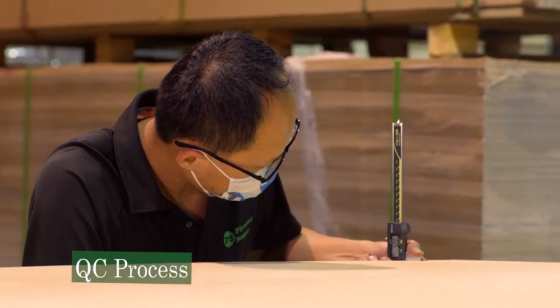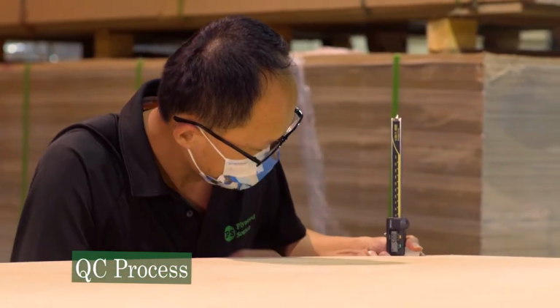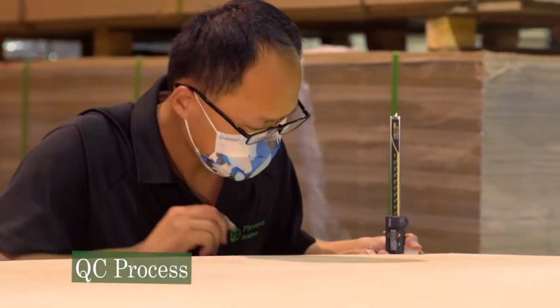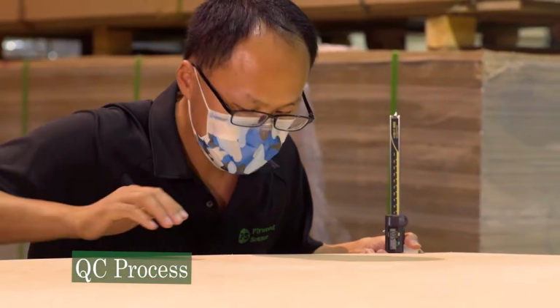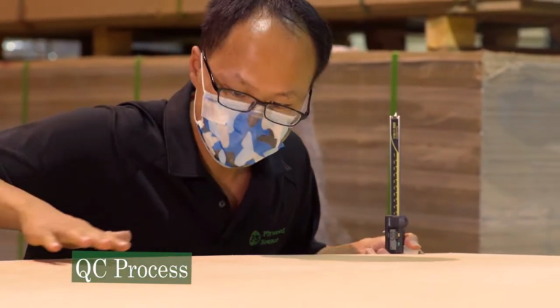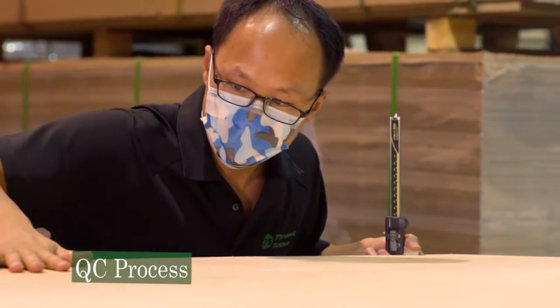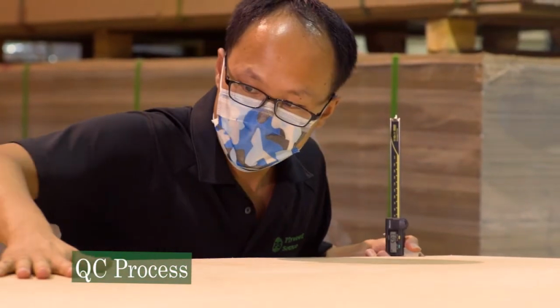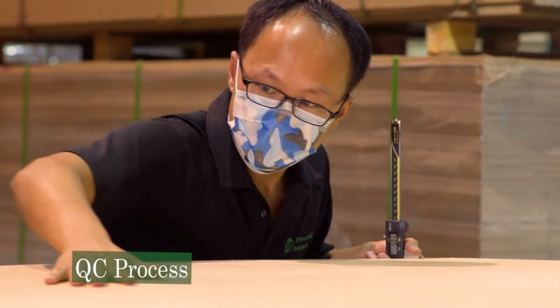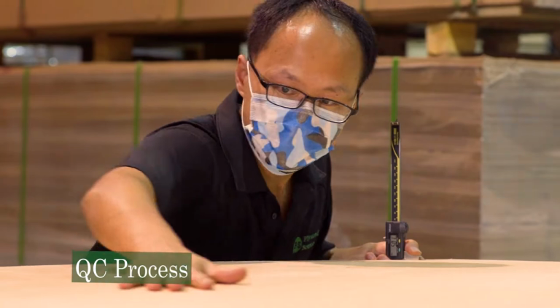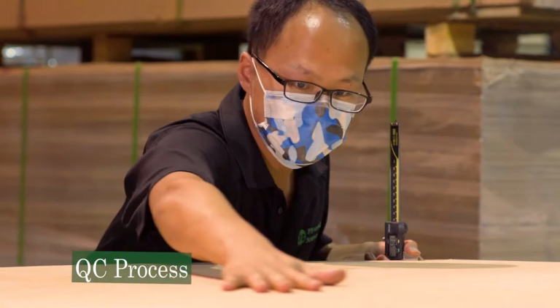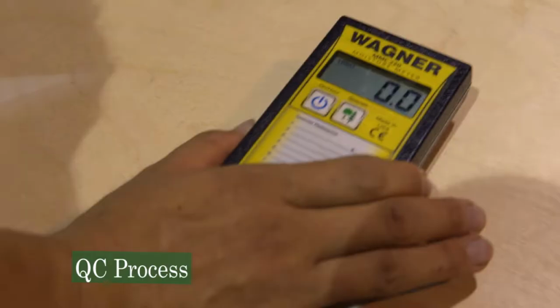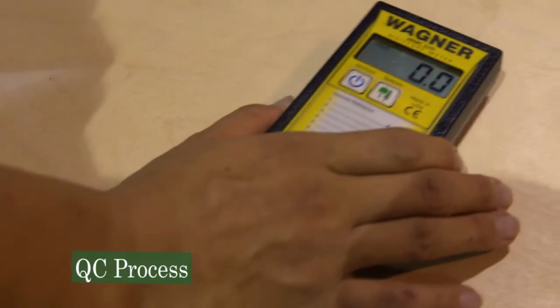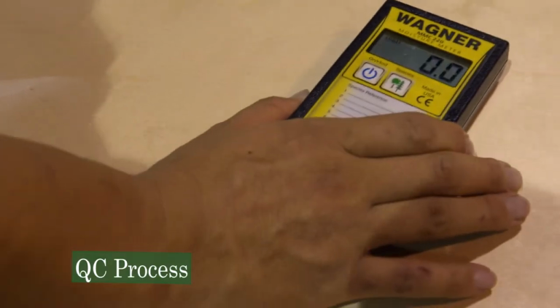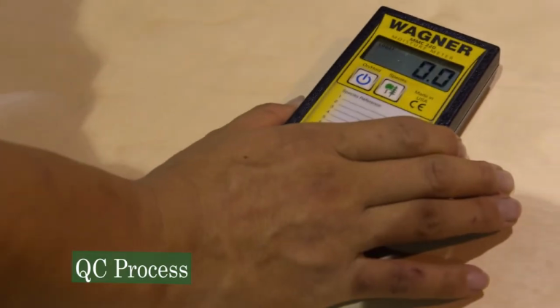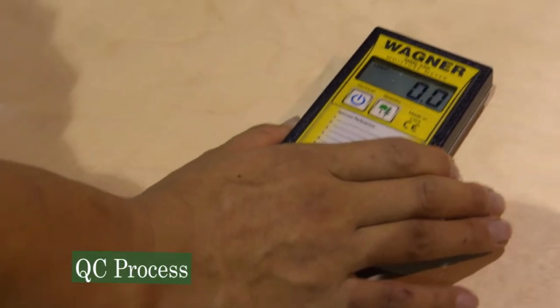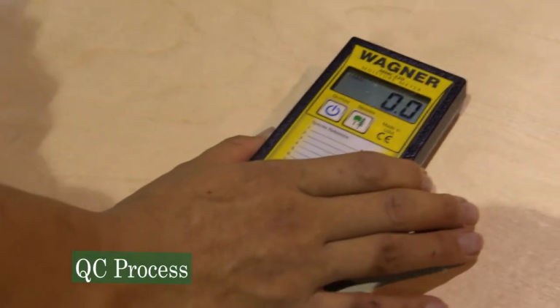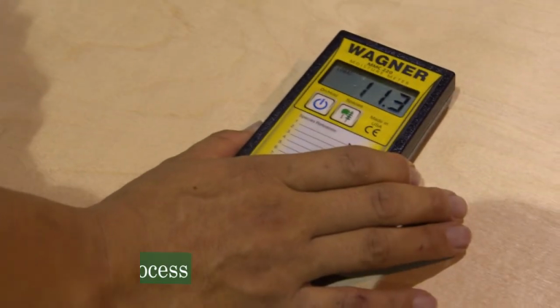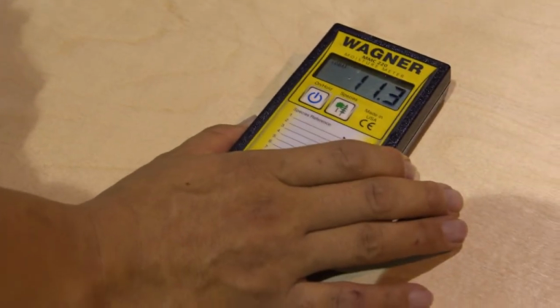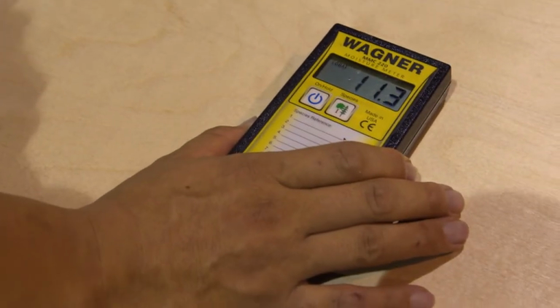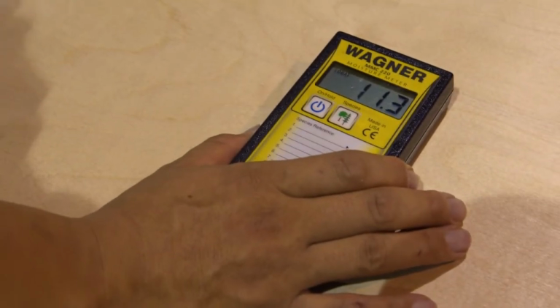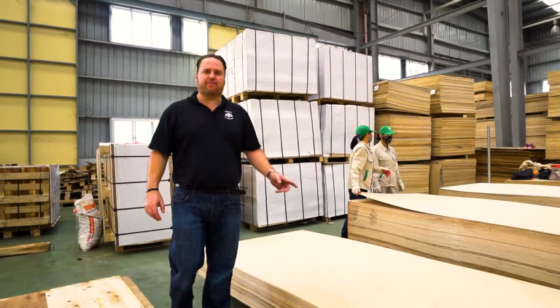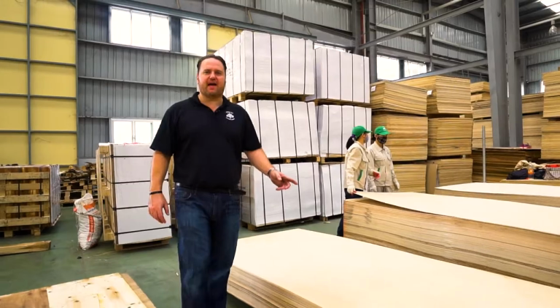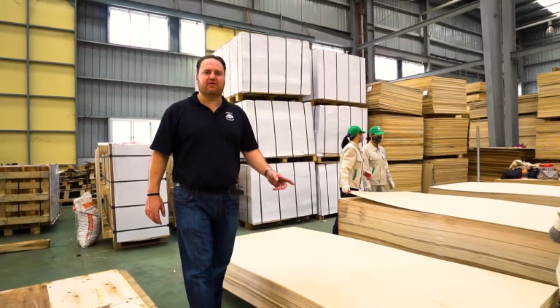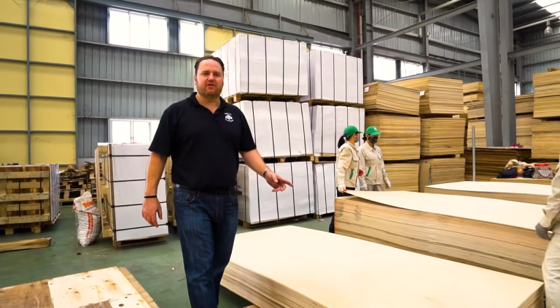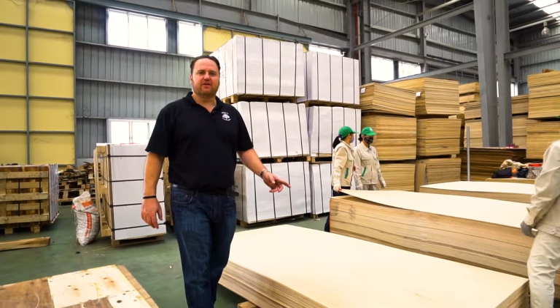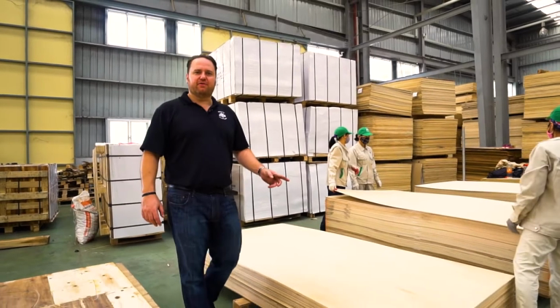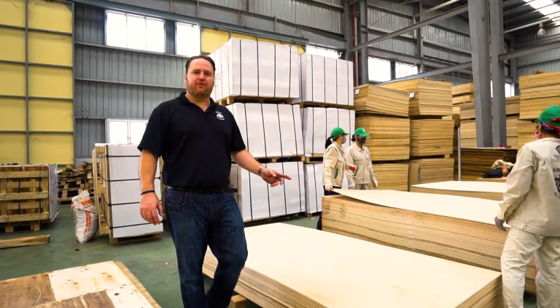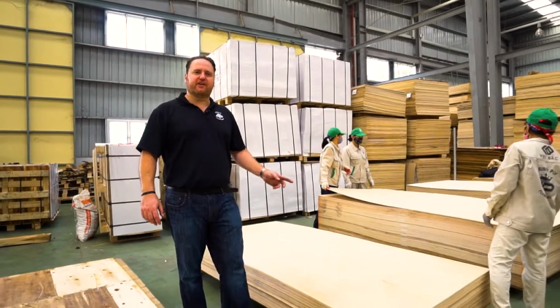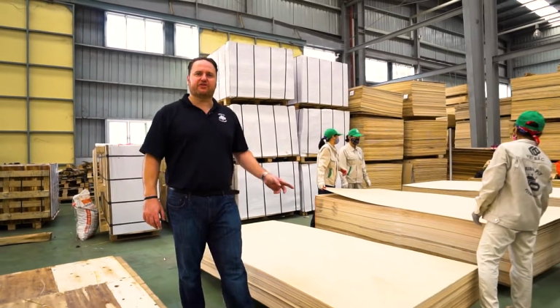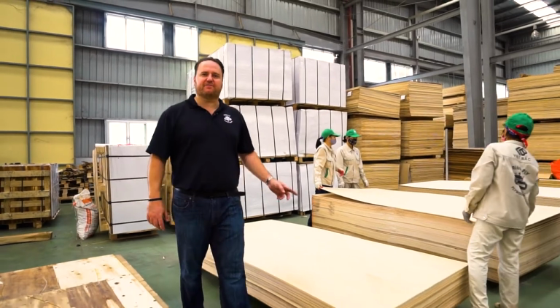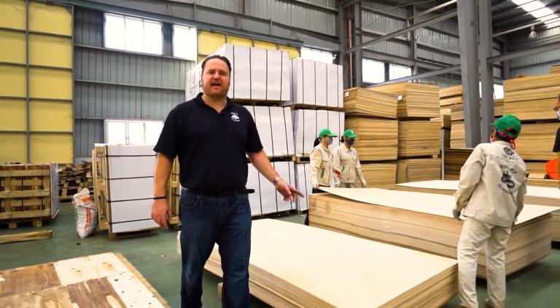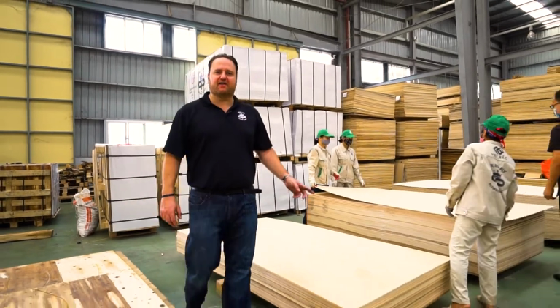This is our QC area where we QC every panel before it ships out.